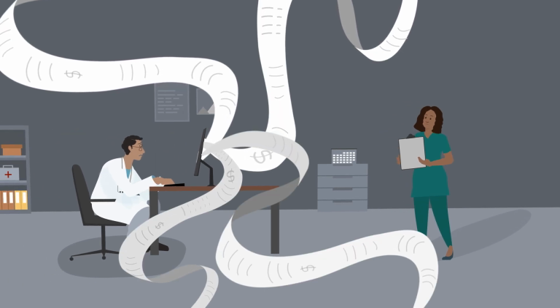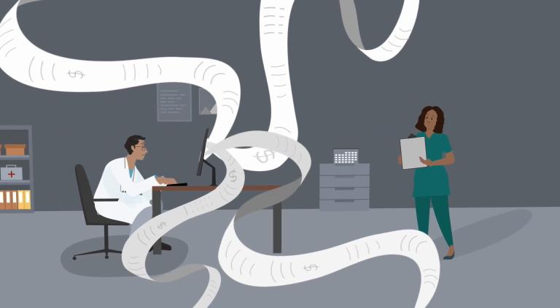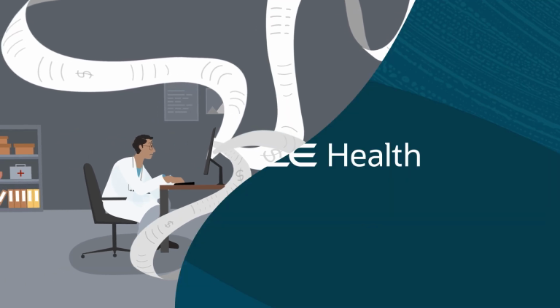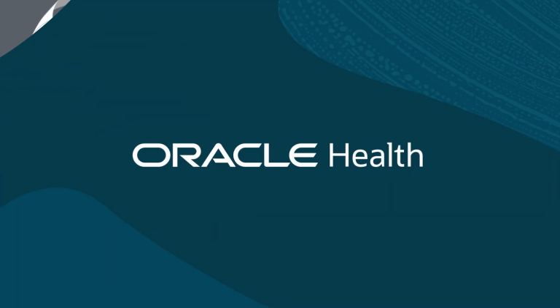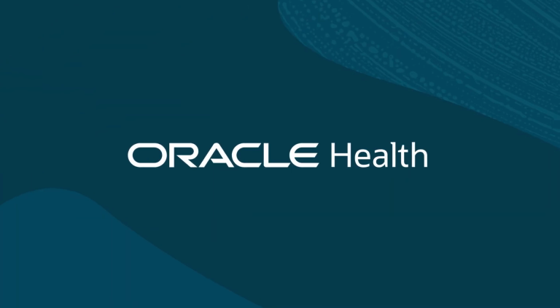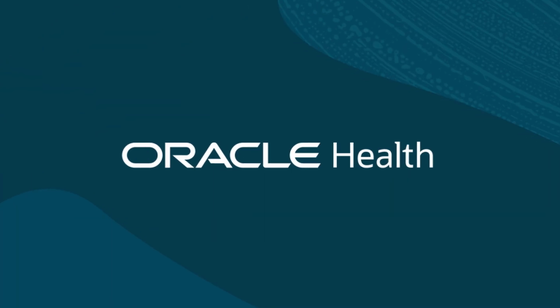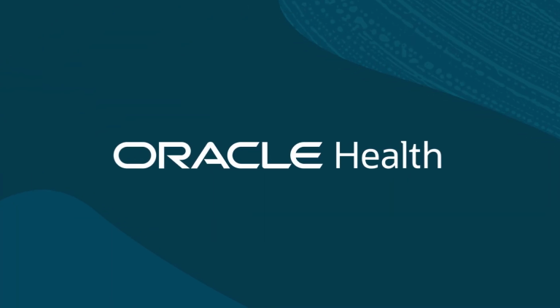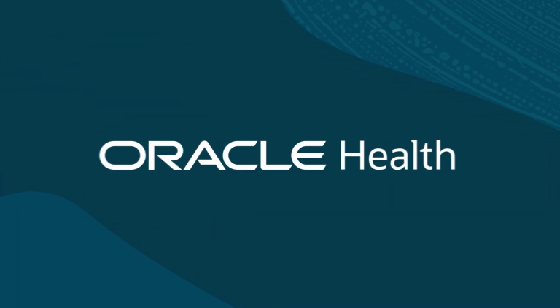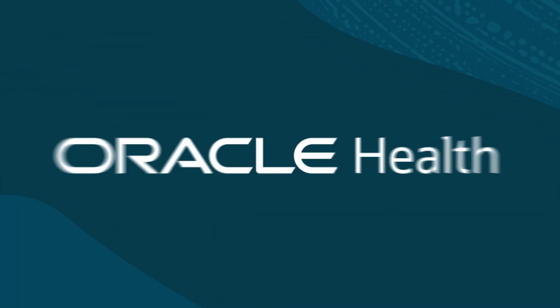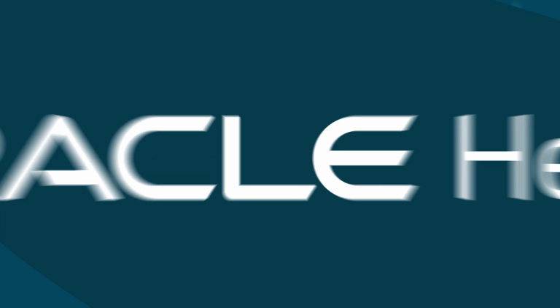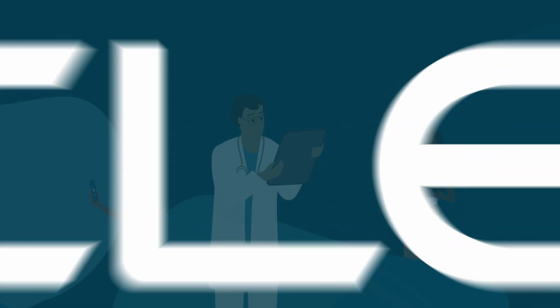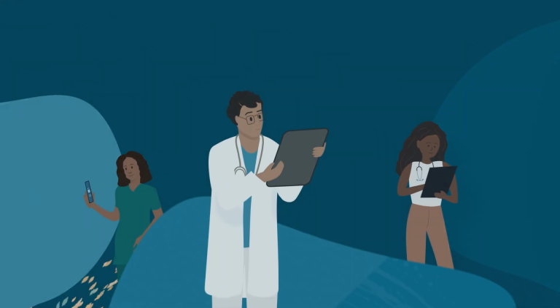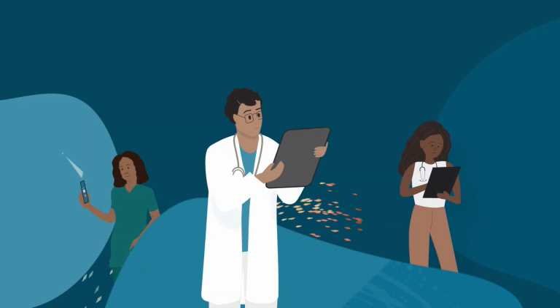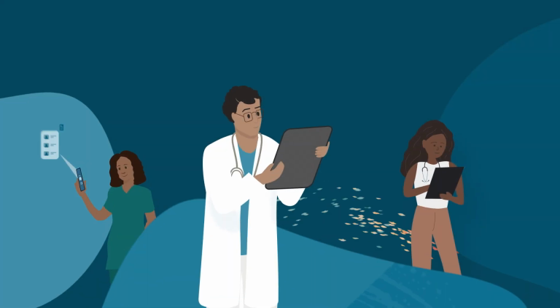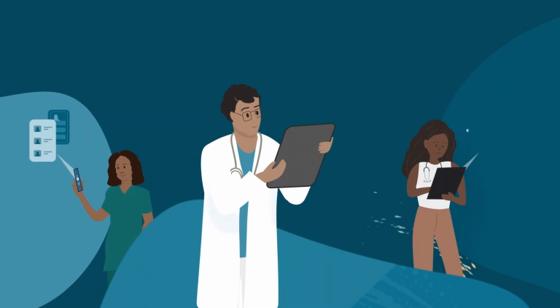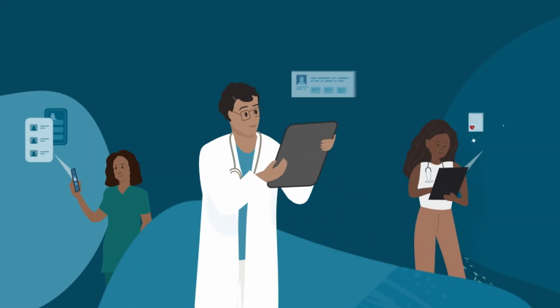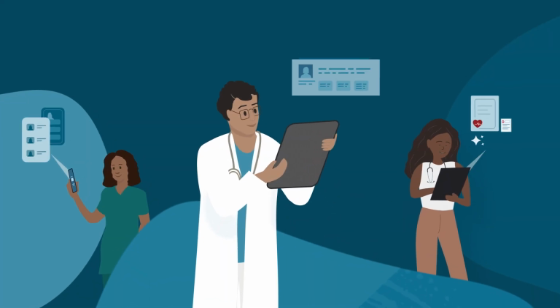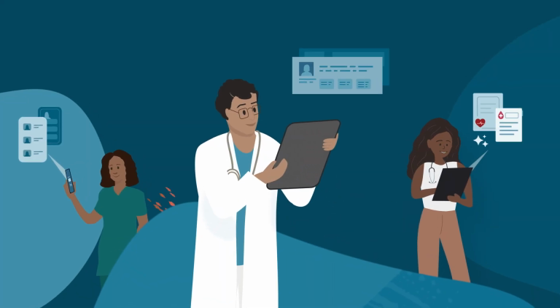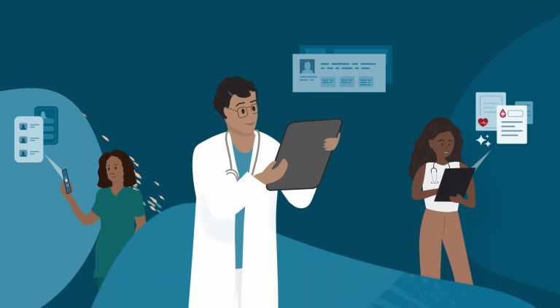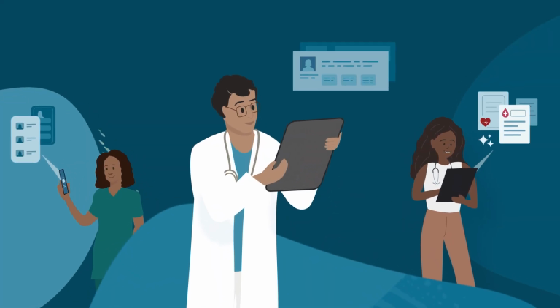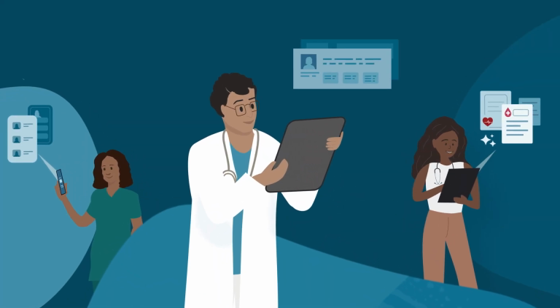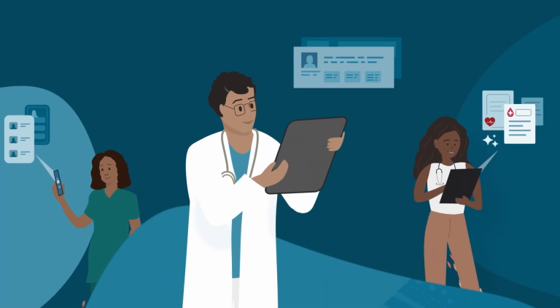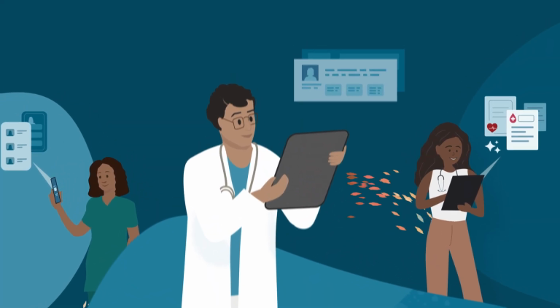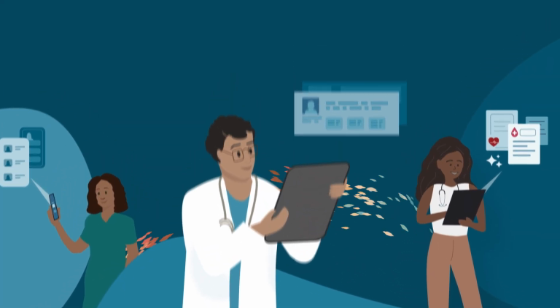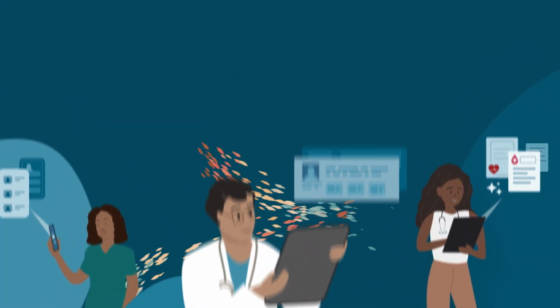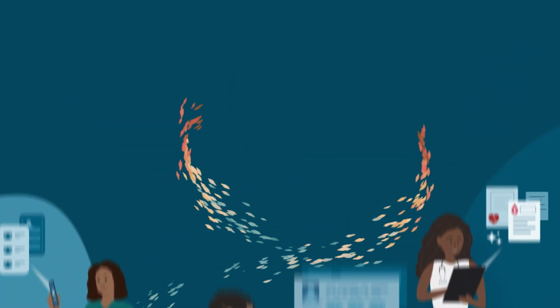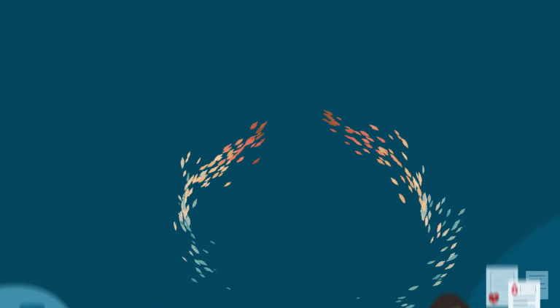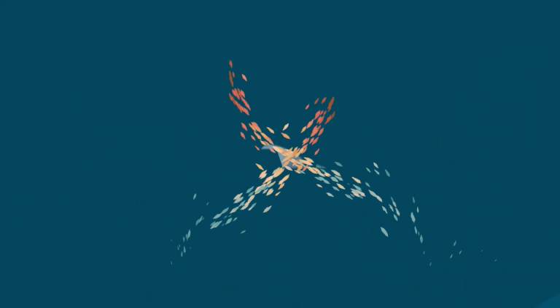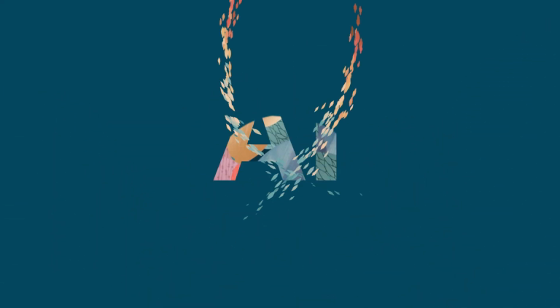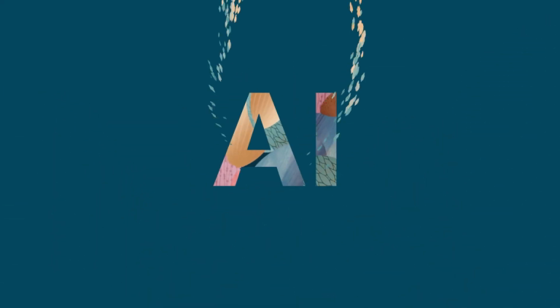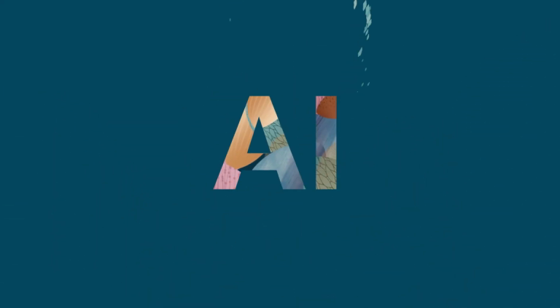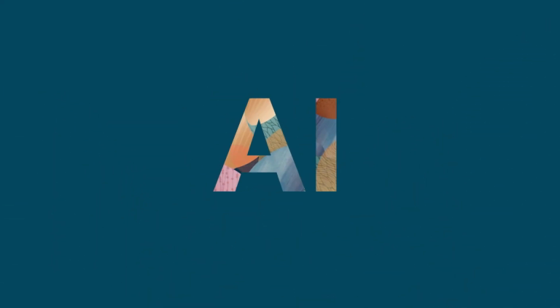At Oracle Health, we believe technology should work for clinicians, not the other way around. That's why AI must be foundational.